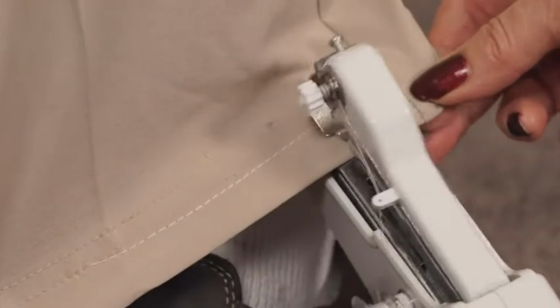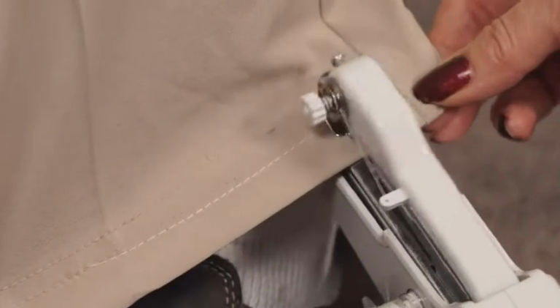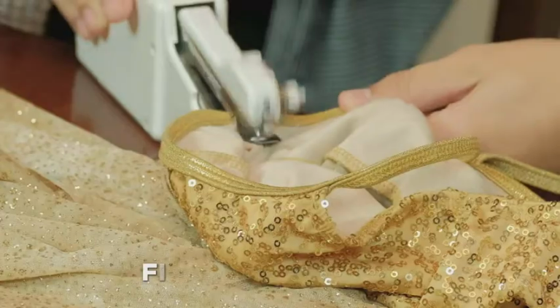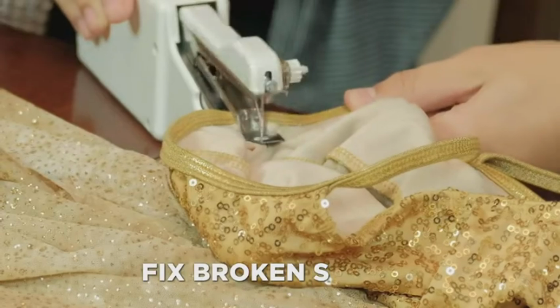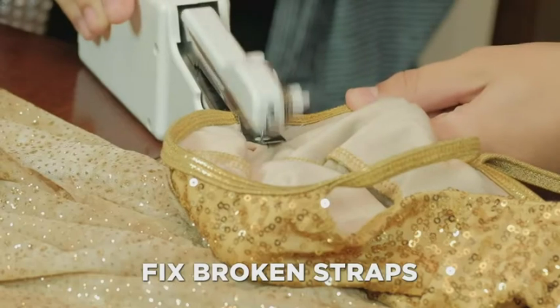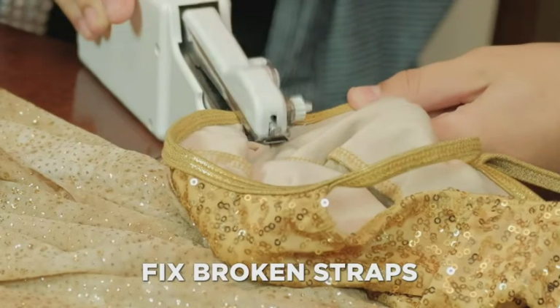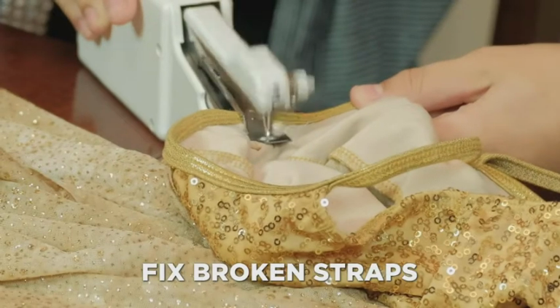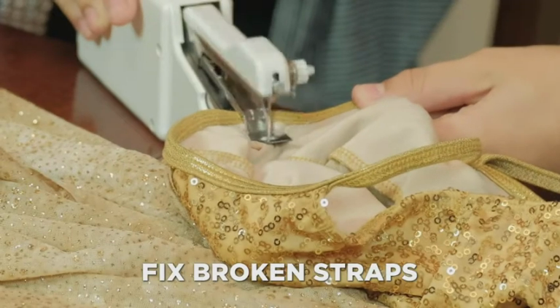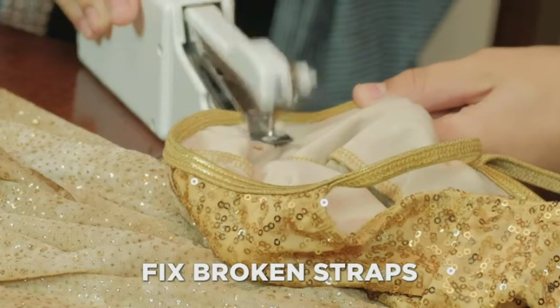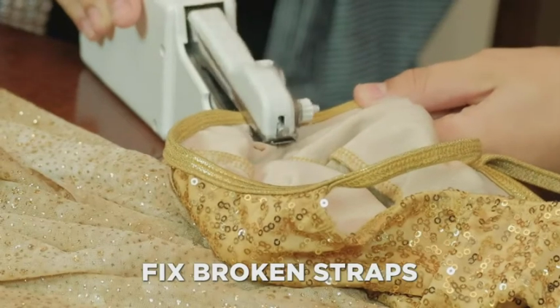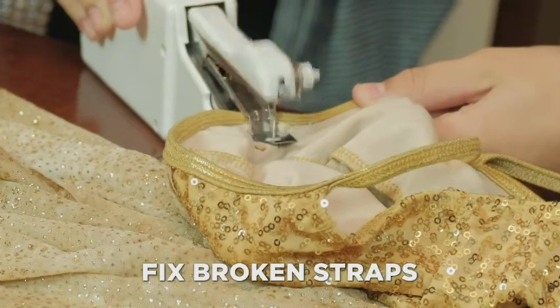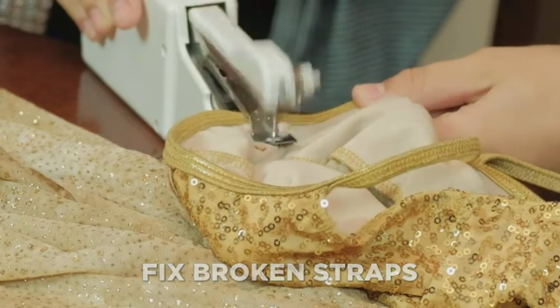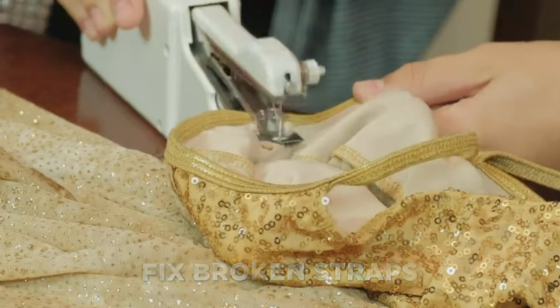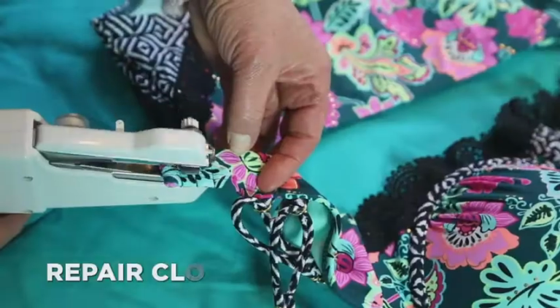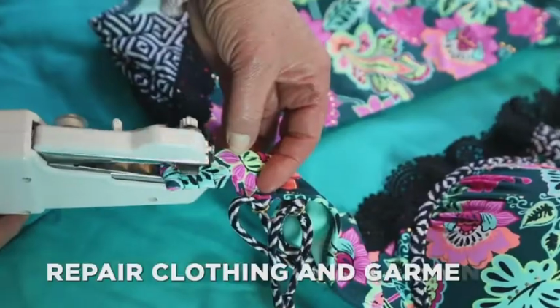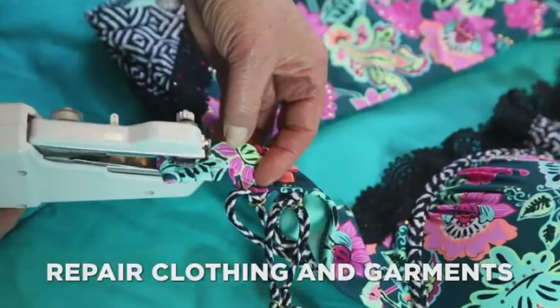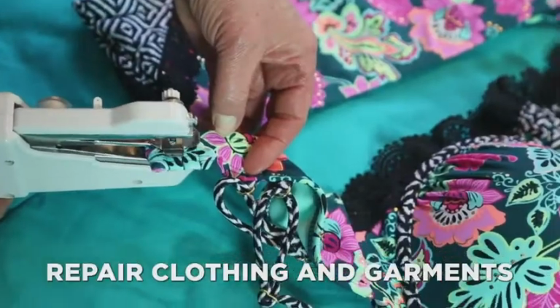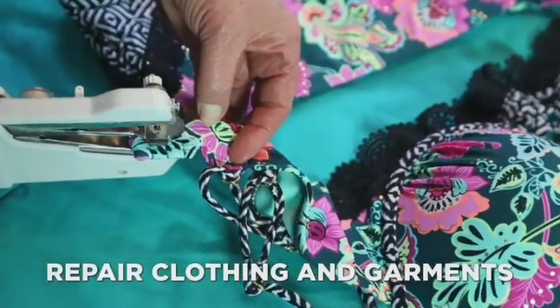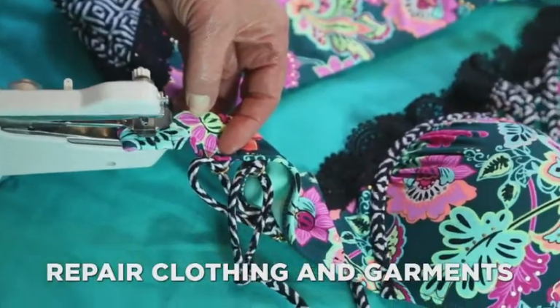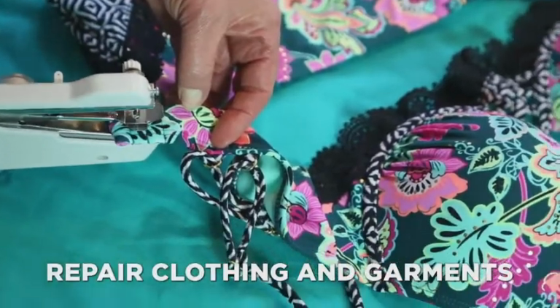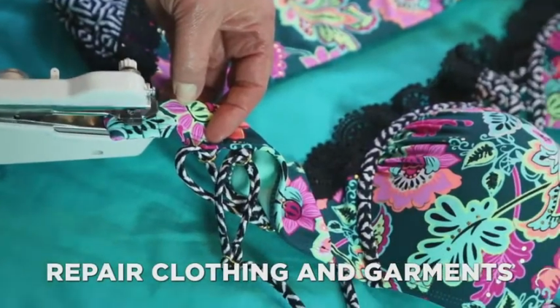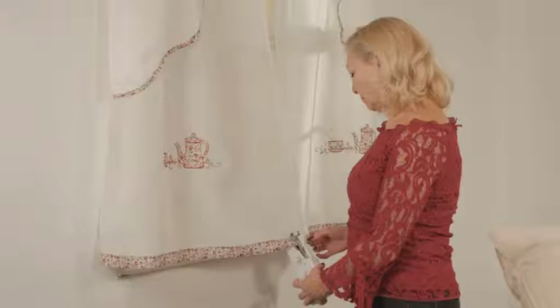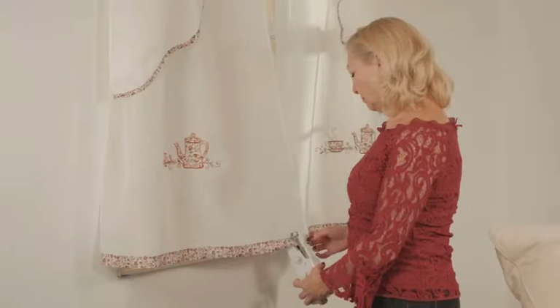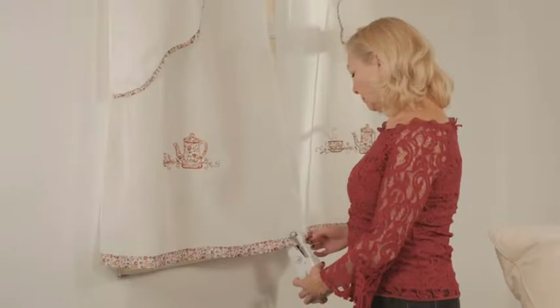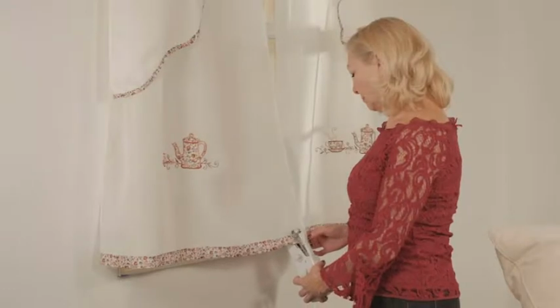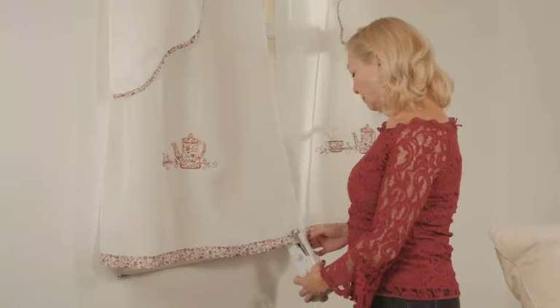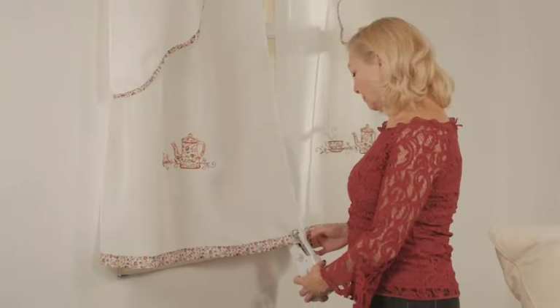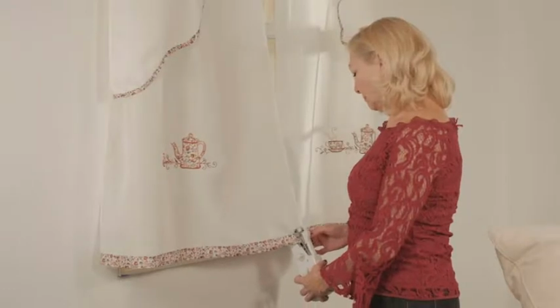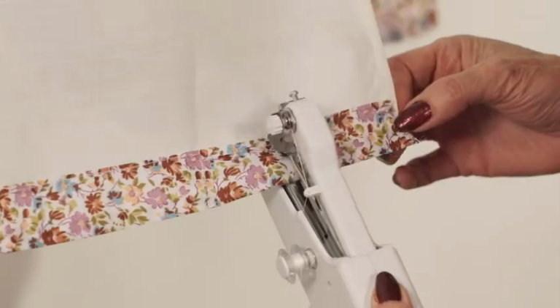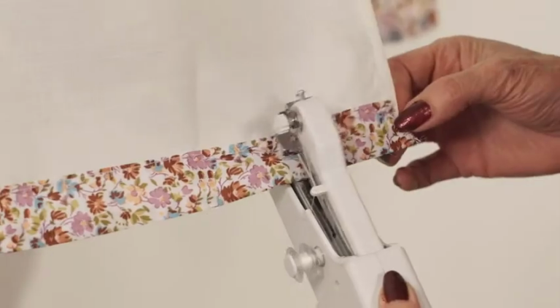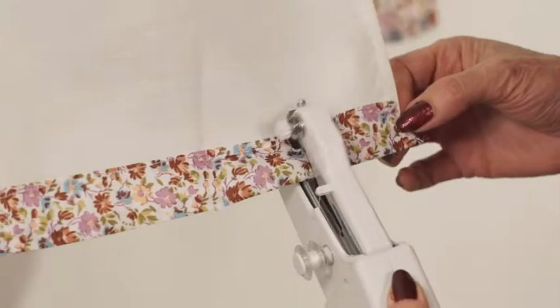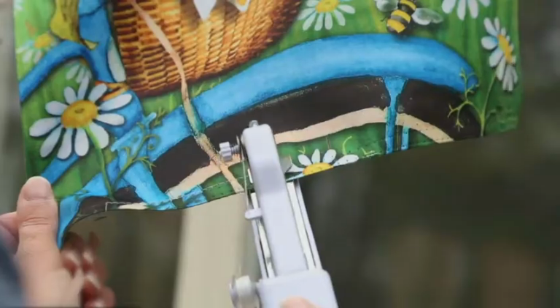Fix broken straps in a snap. Repair clothing and garments or design curtains right on the rod.